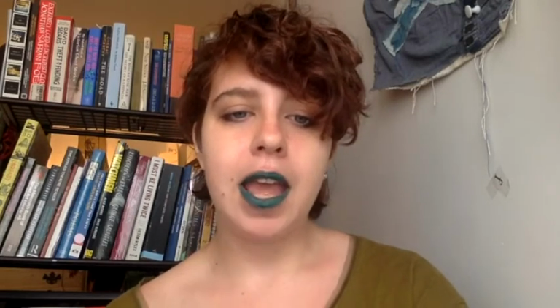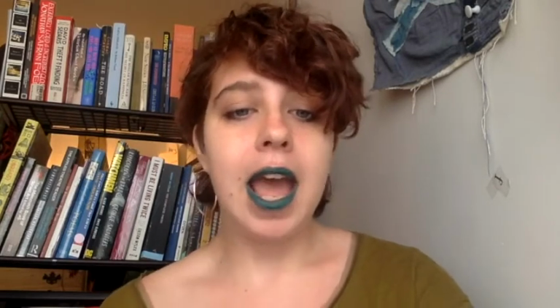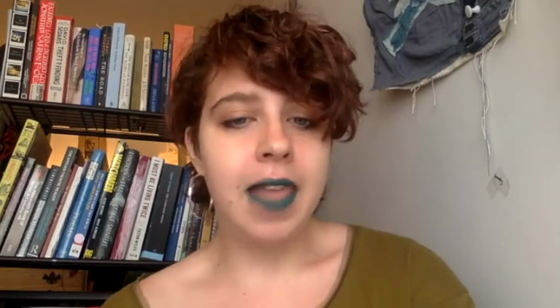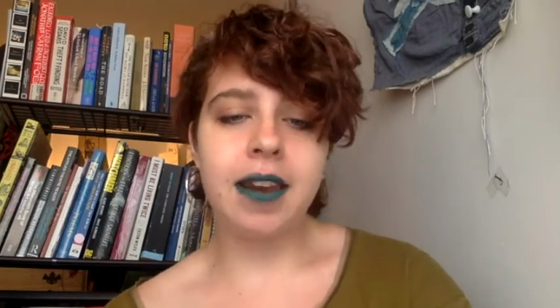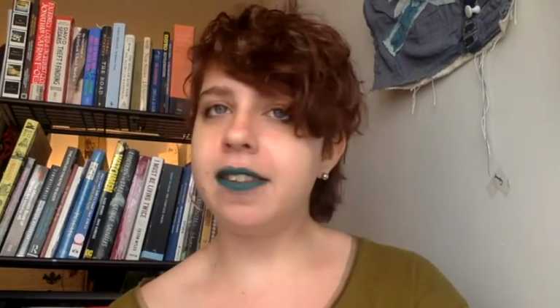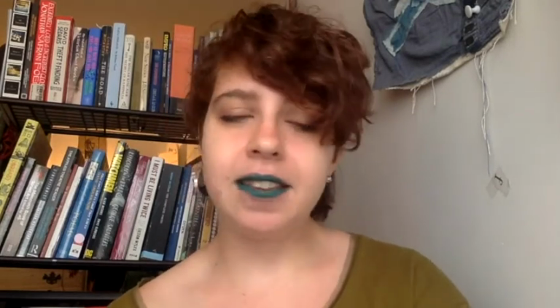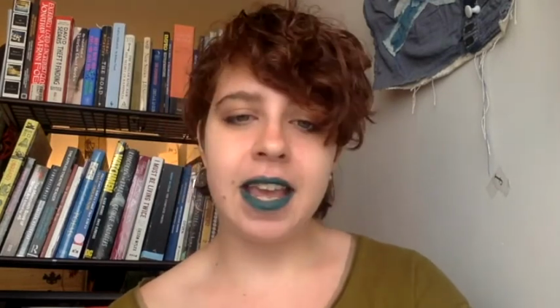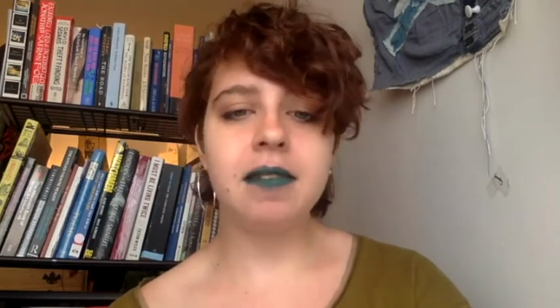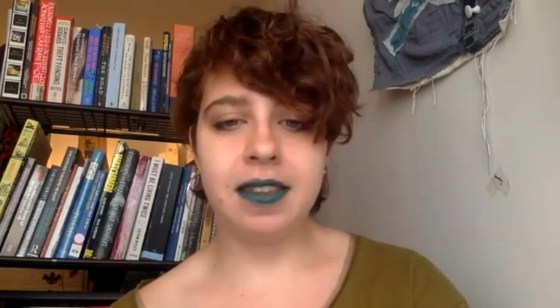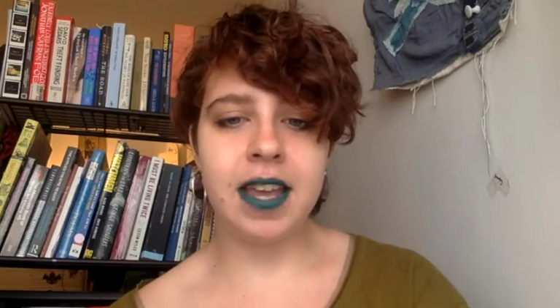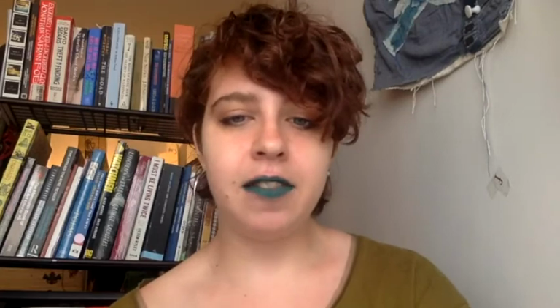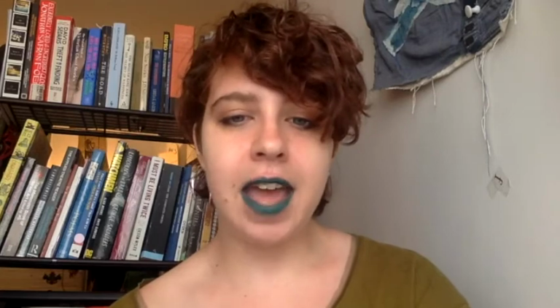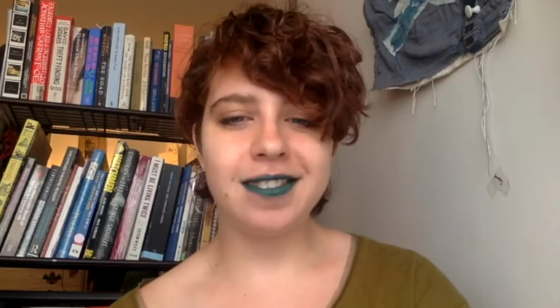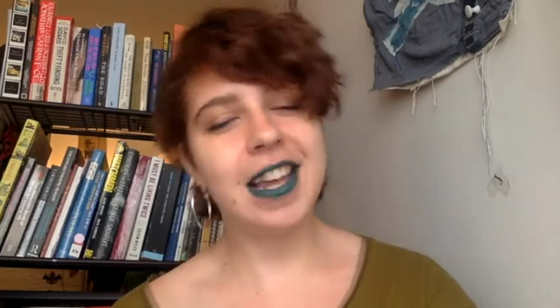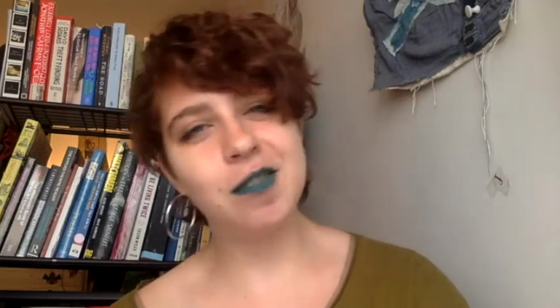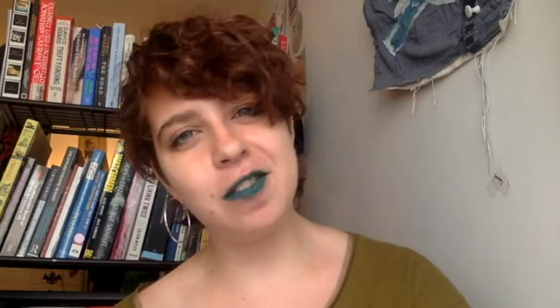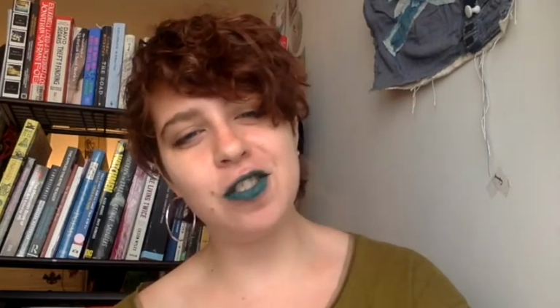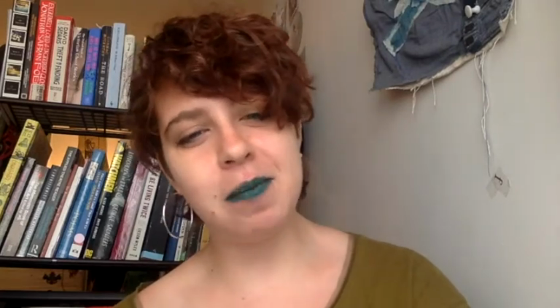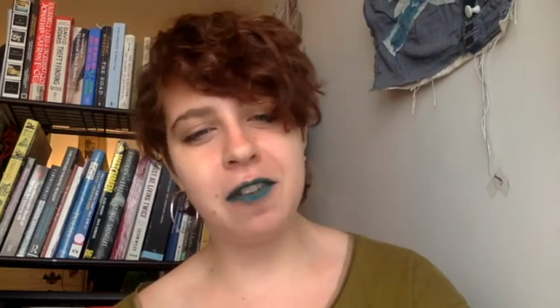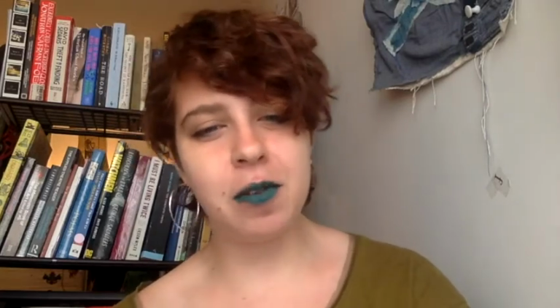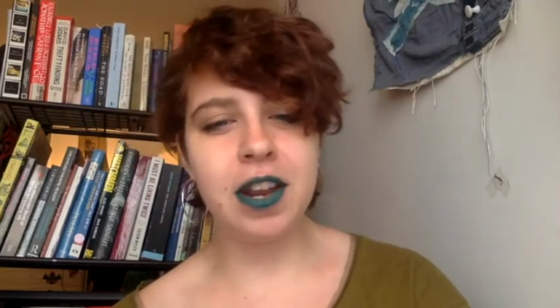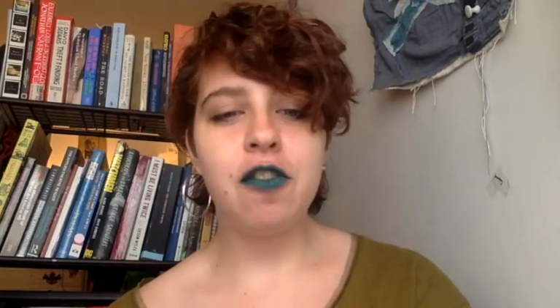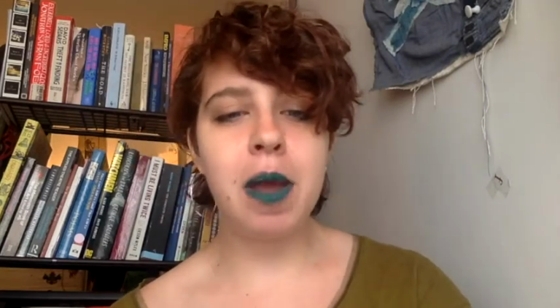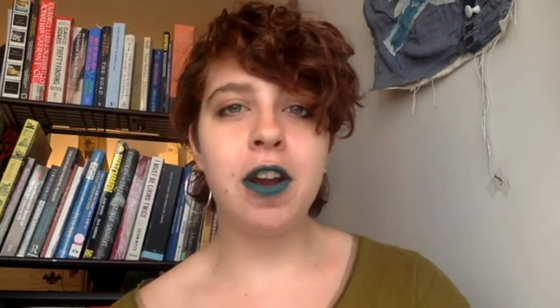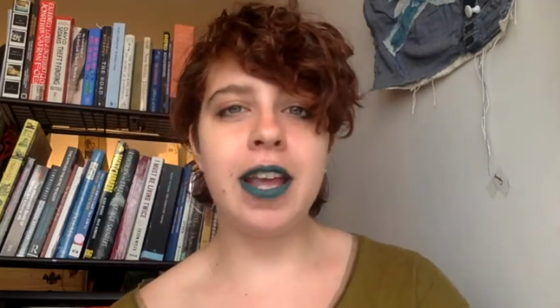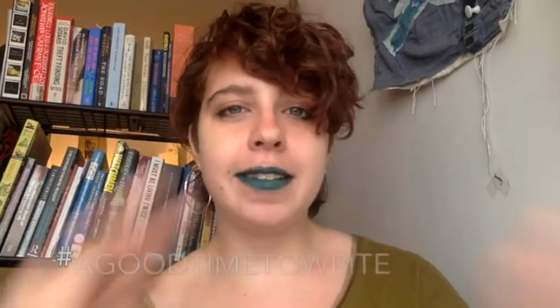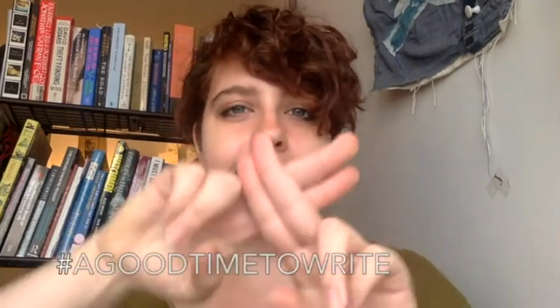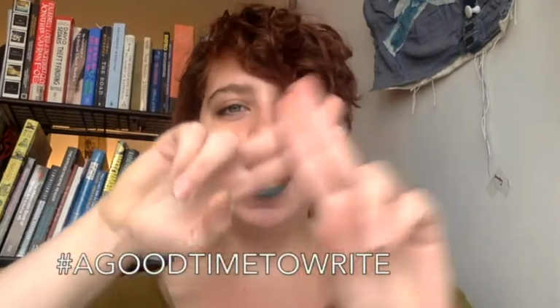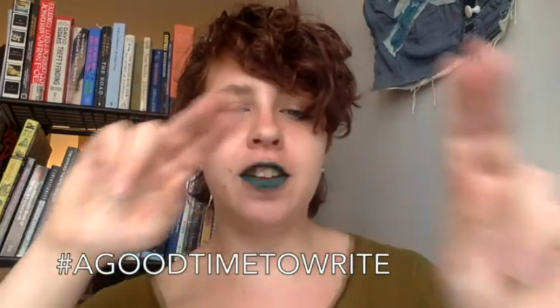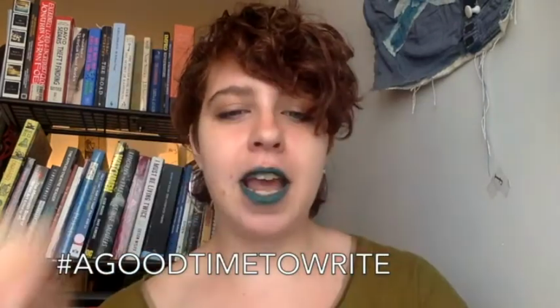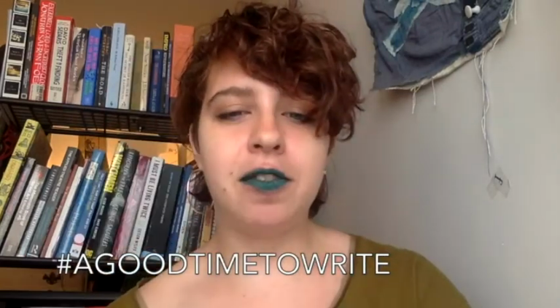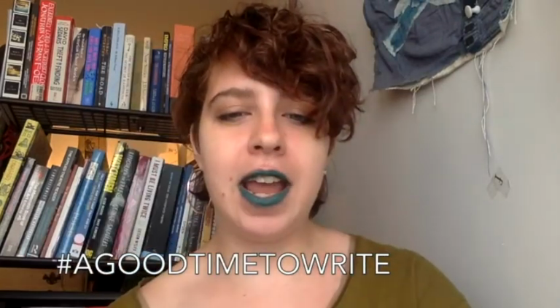And that, as they say, is the end of that. Thanks so much for joining me, everyone. Remember, it's a good time to write.